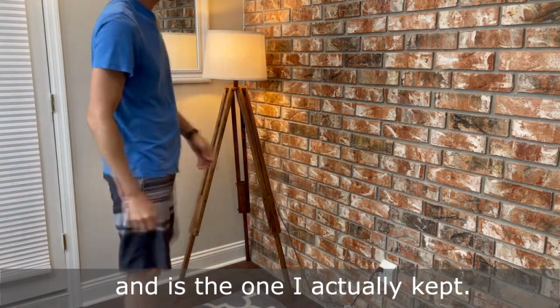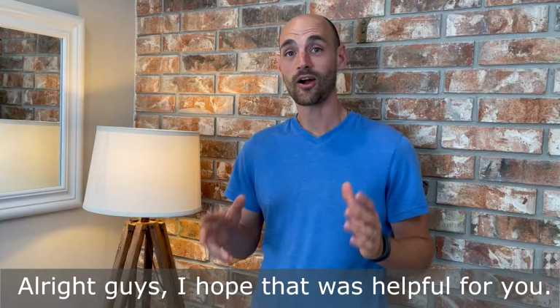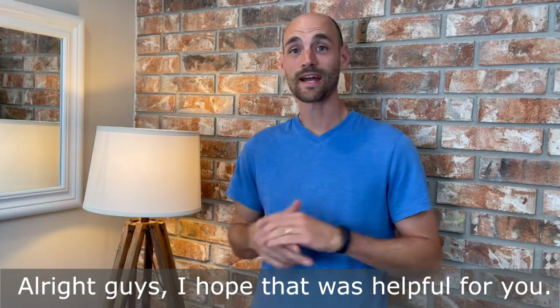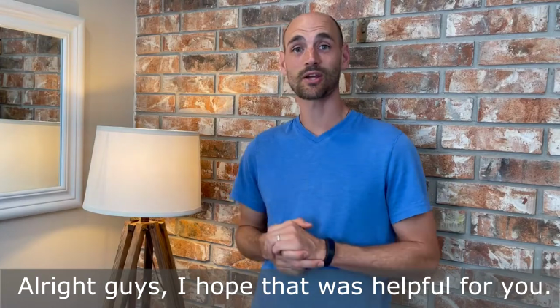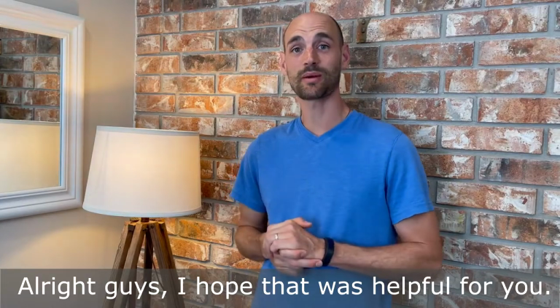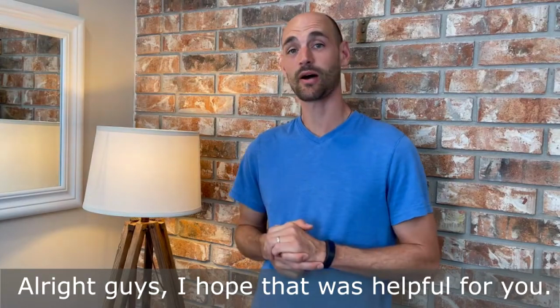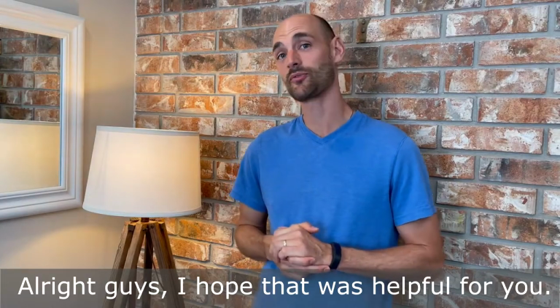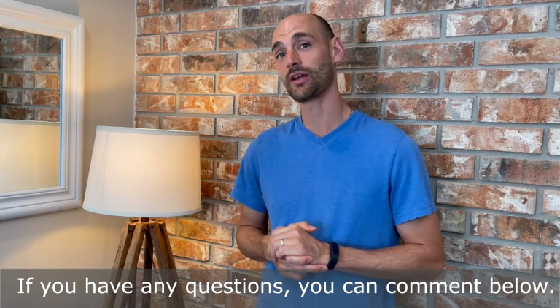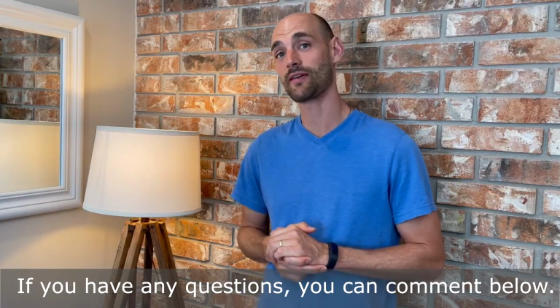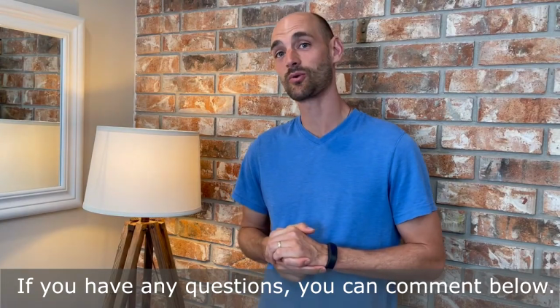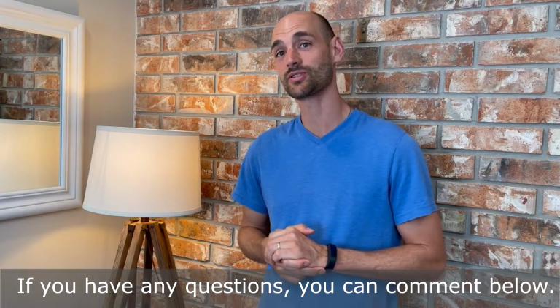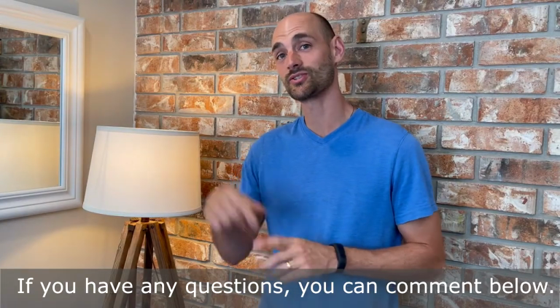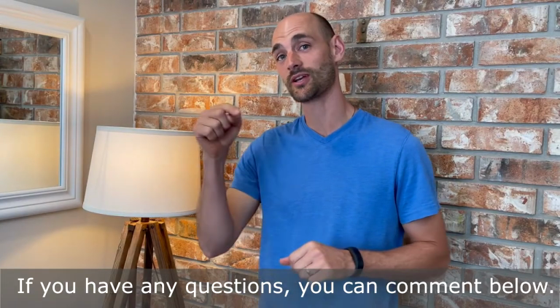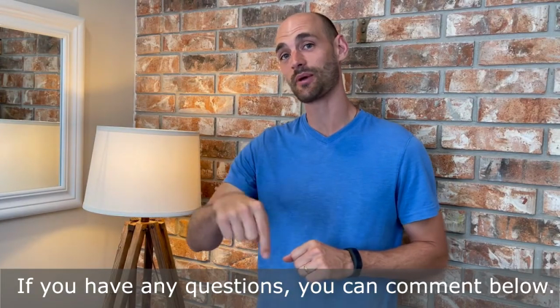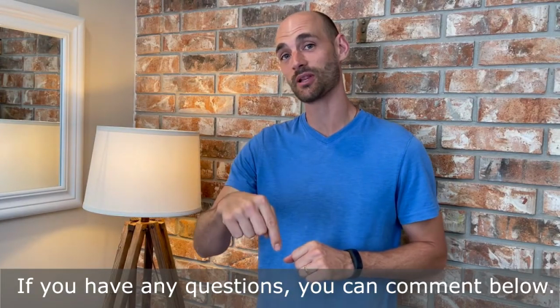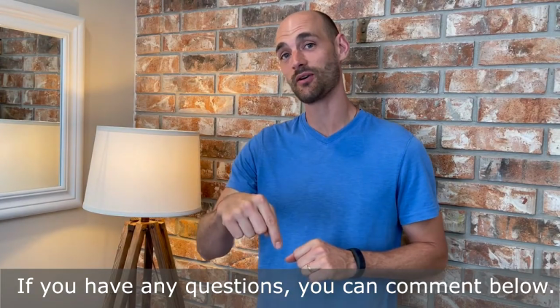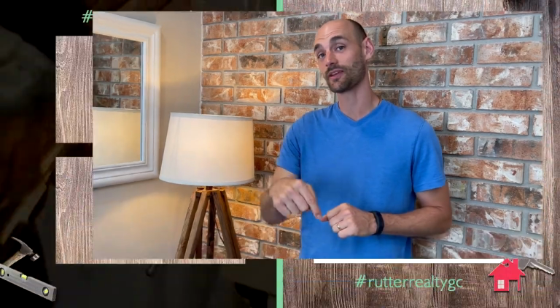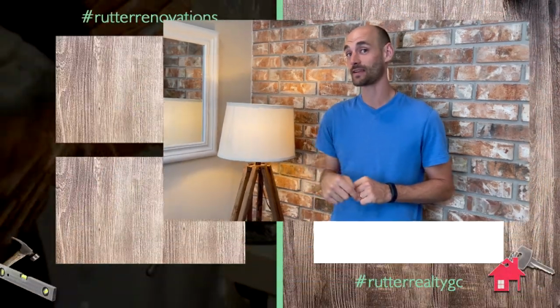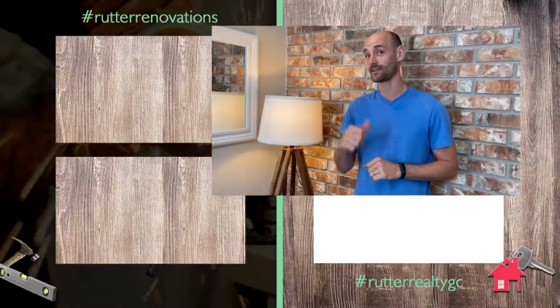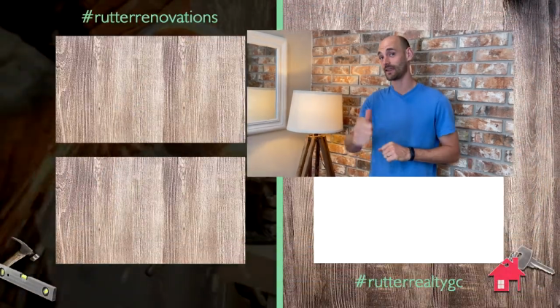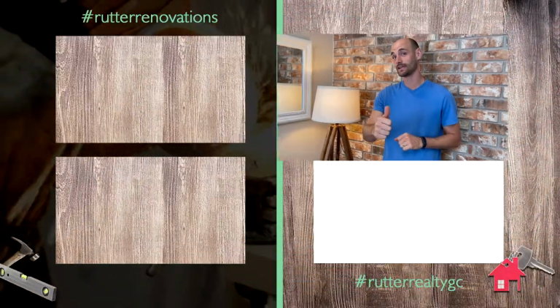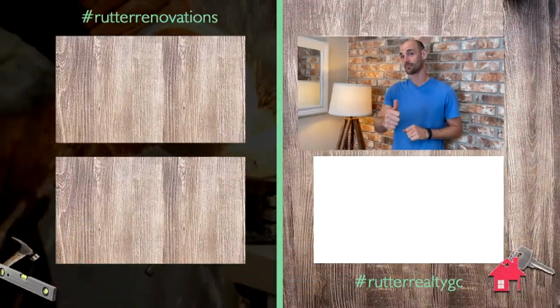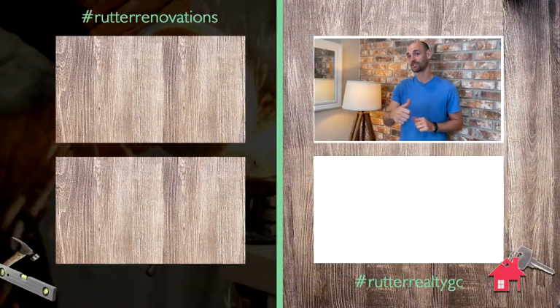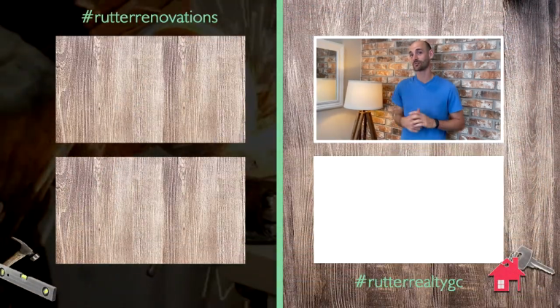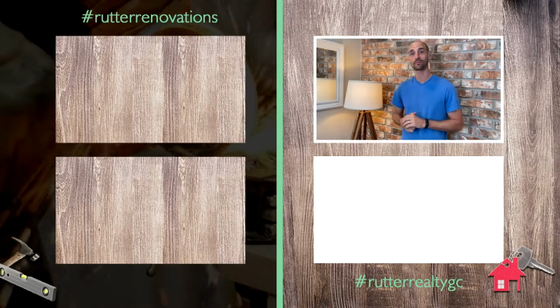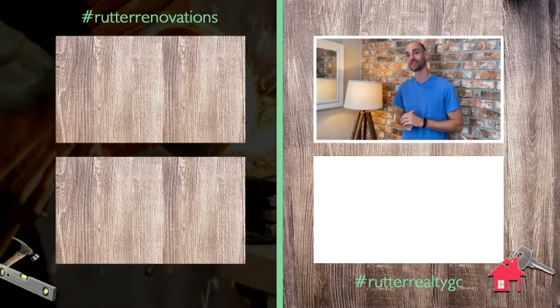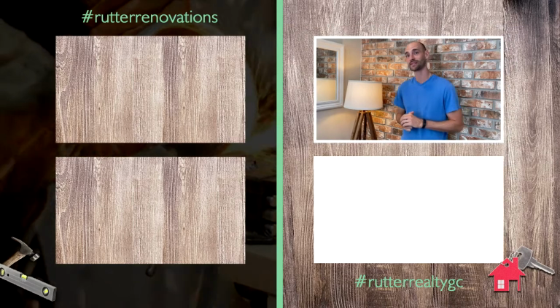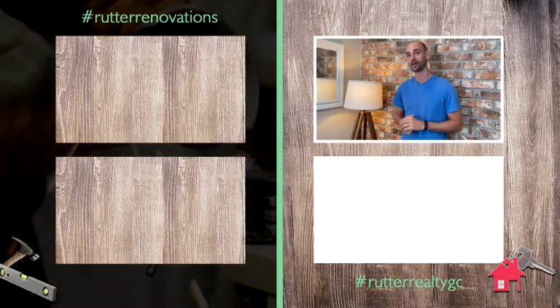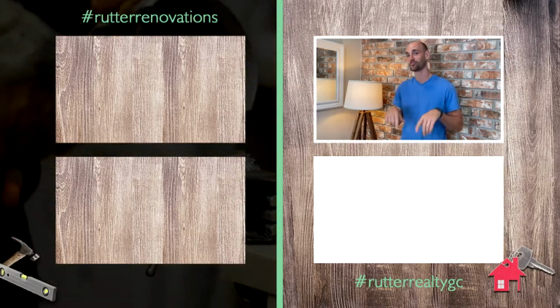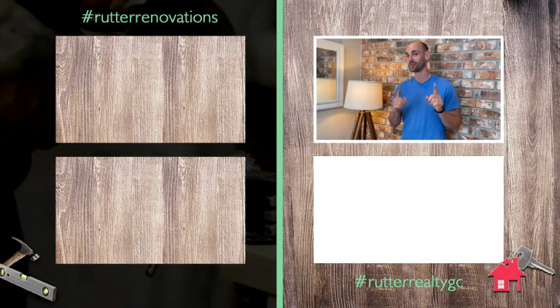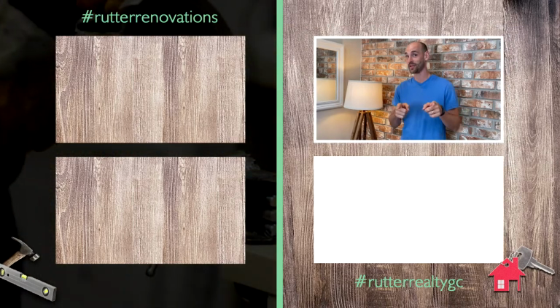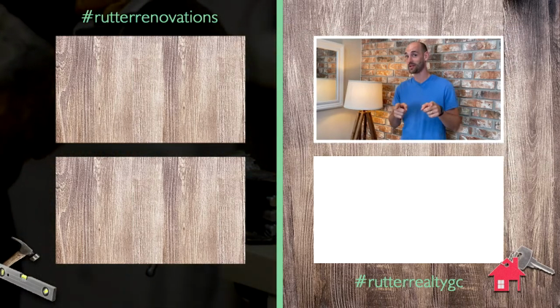All right guys, I hope that was helpful for you. If you have any questions you can comment below. If you liked it, like it. Please subscribe and we'll see you next time. Peace and God bless.